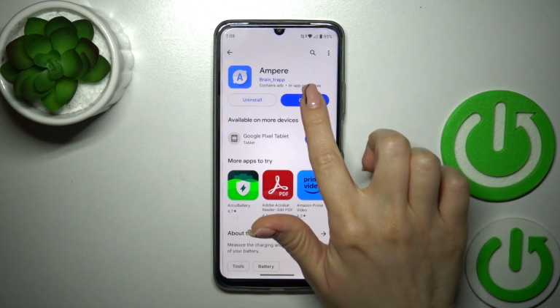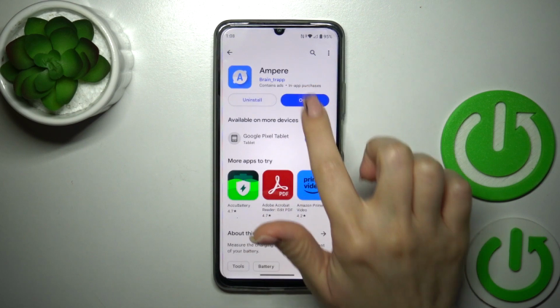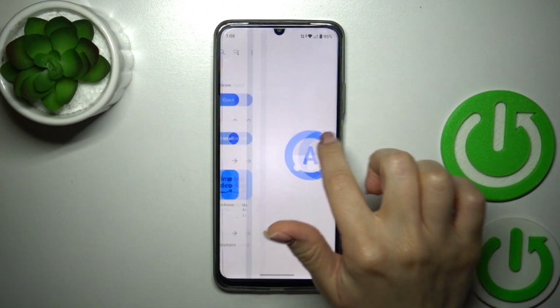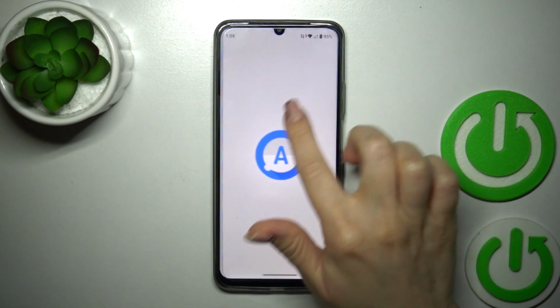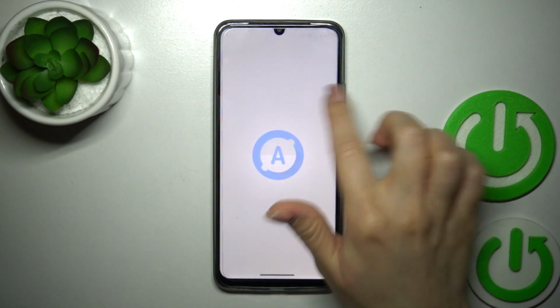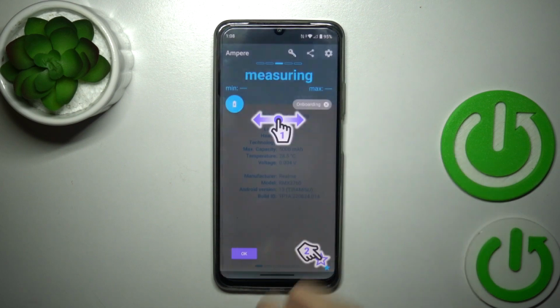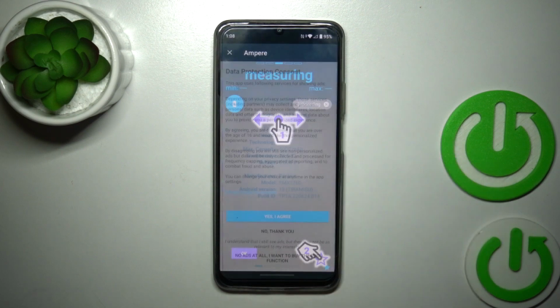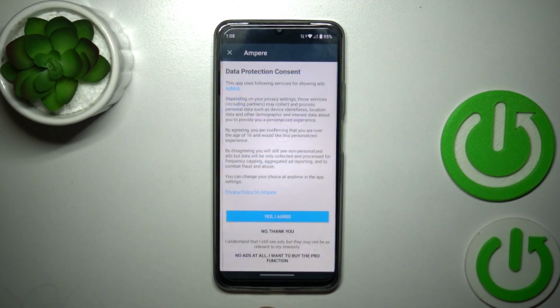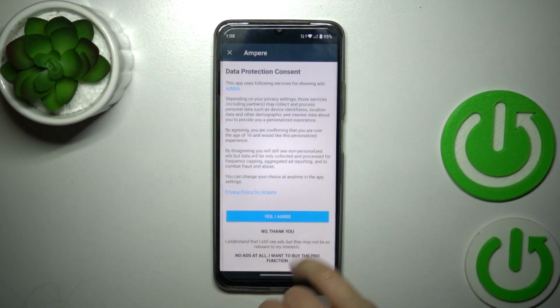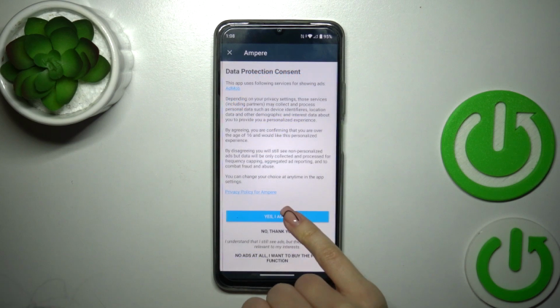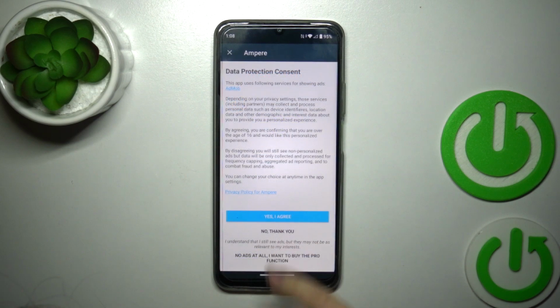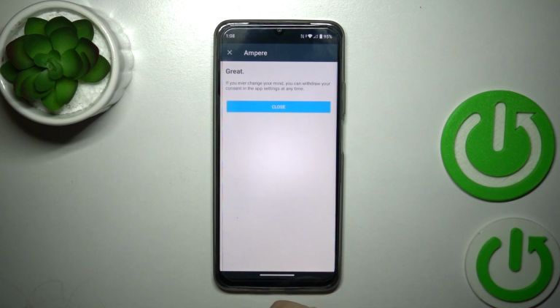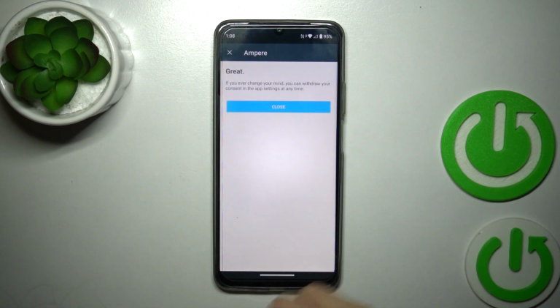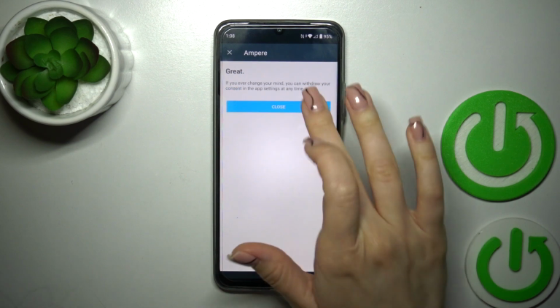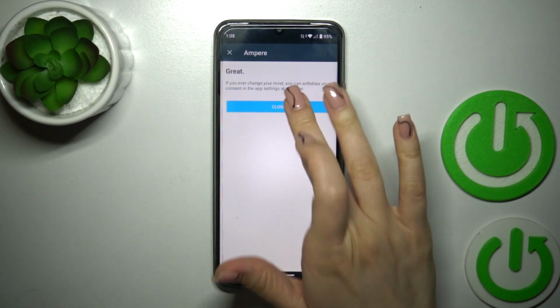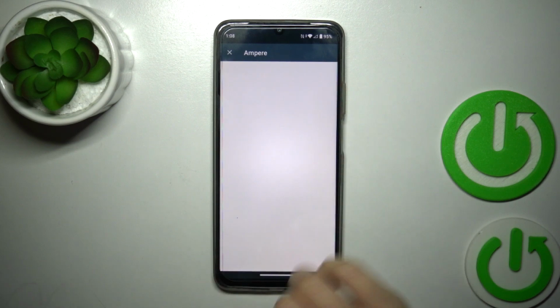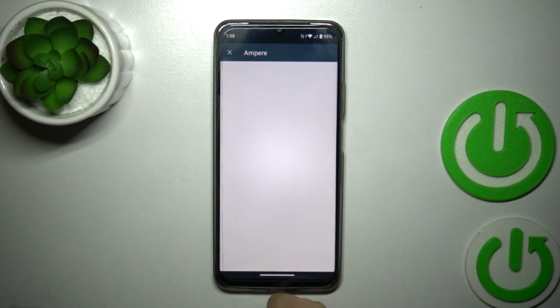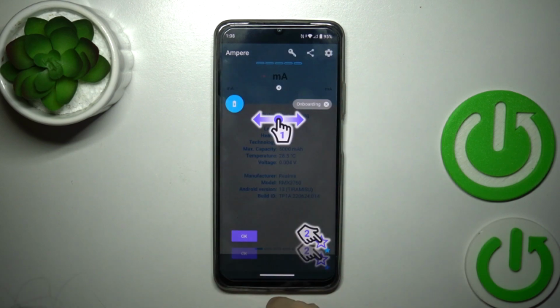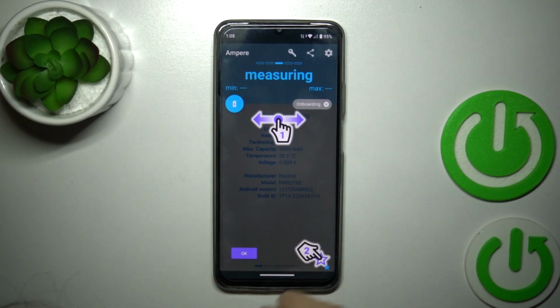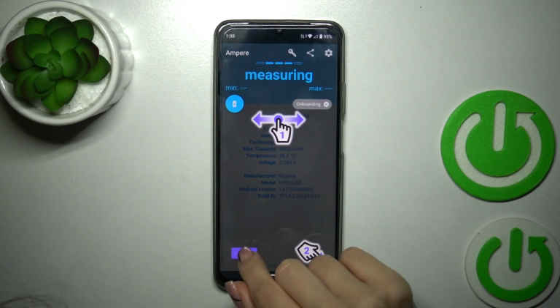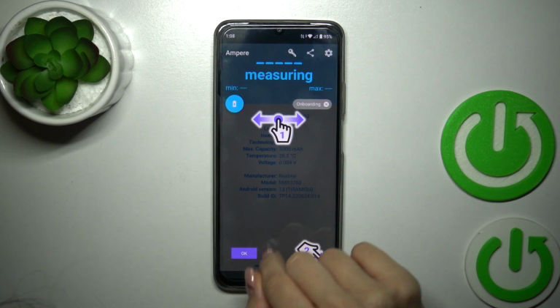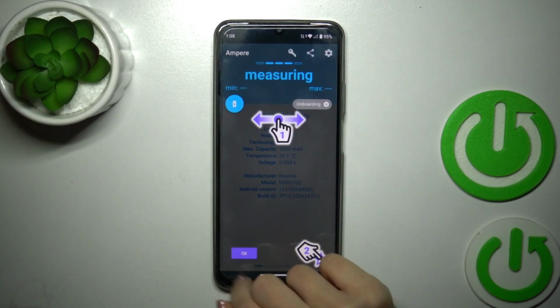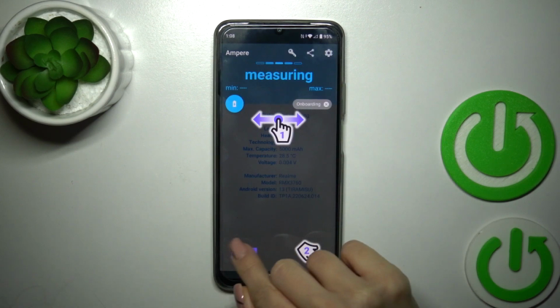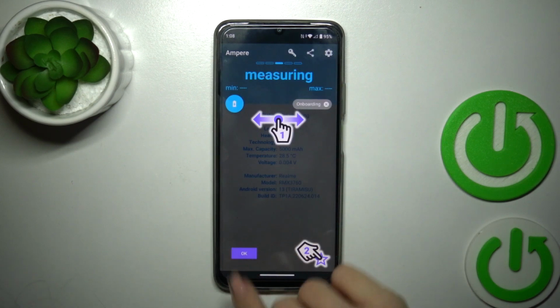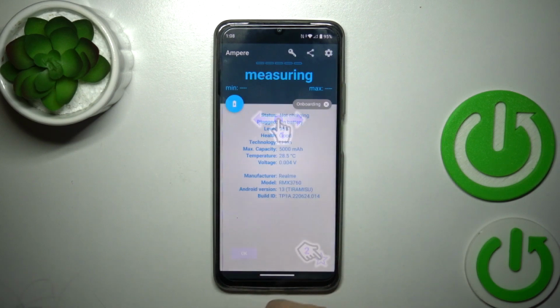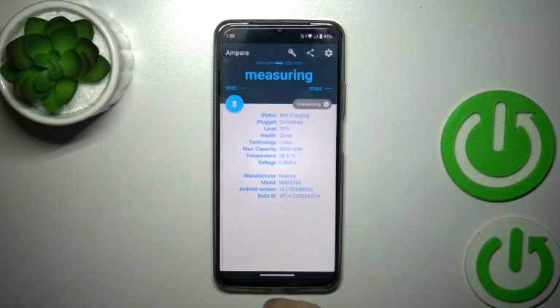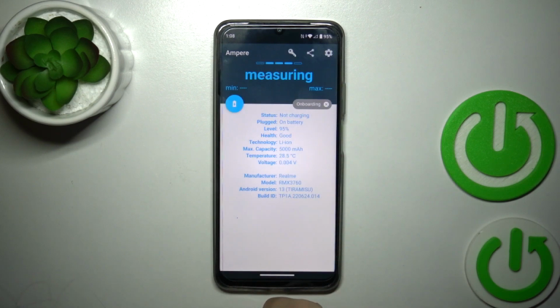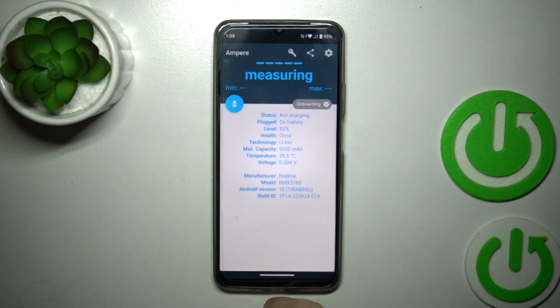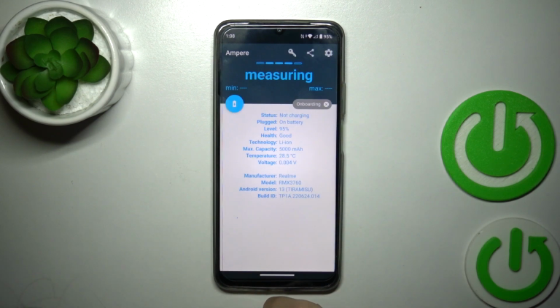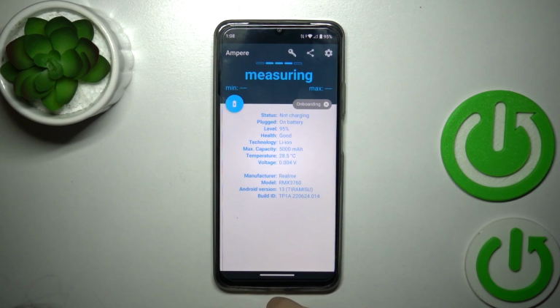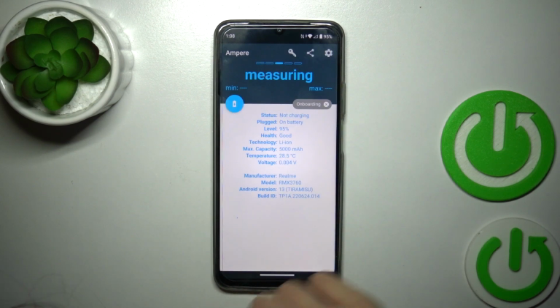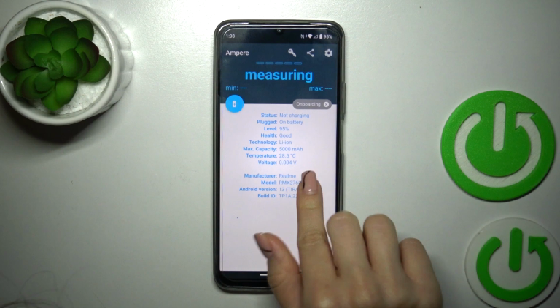After that just tap to open the app, click yes and agree, pick close and tap OK on the left down corner.